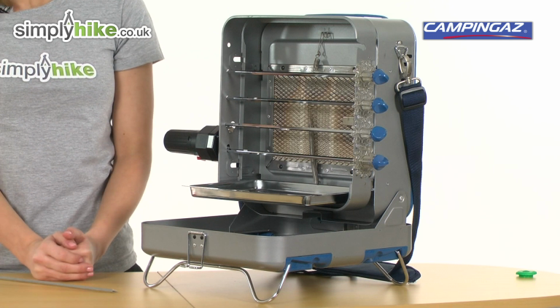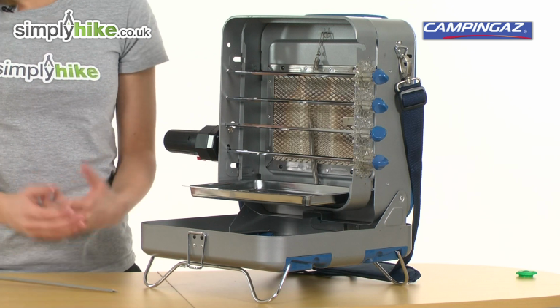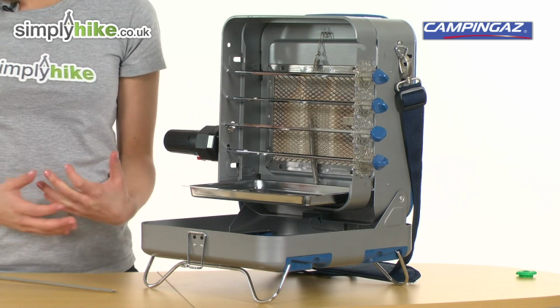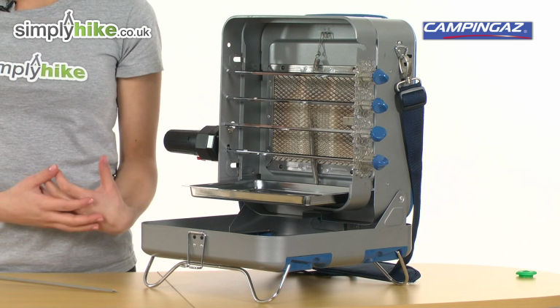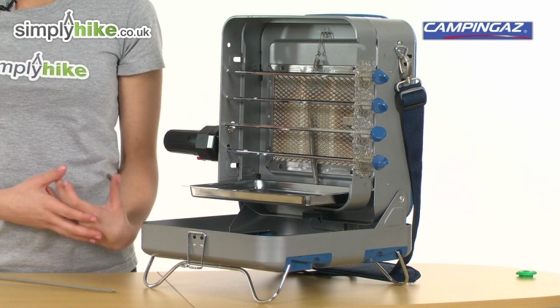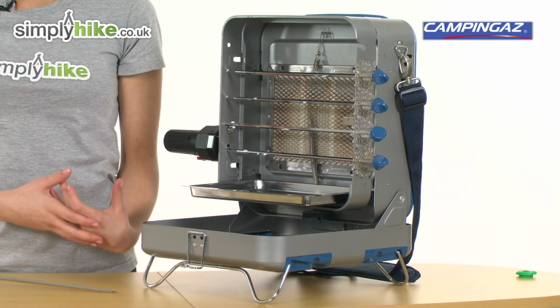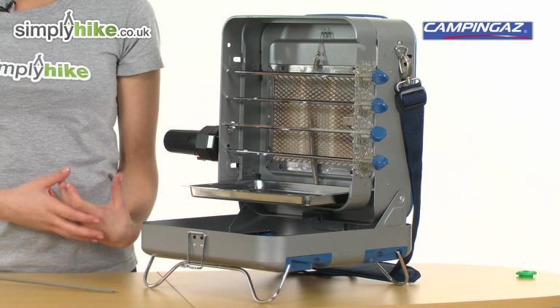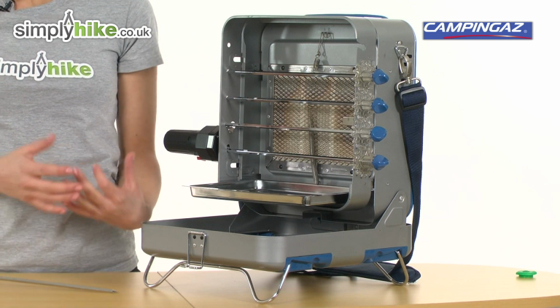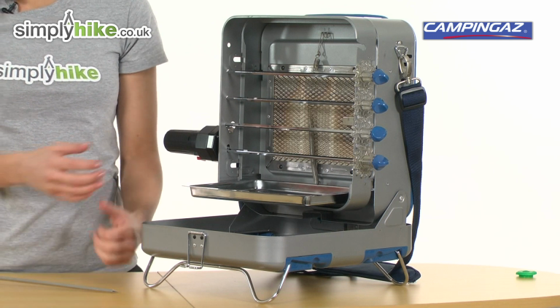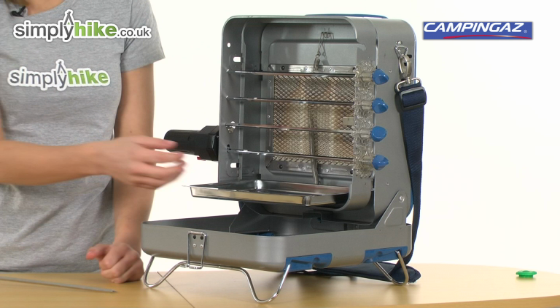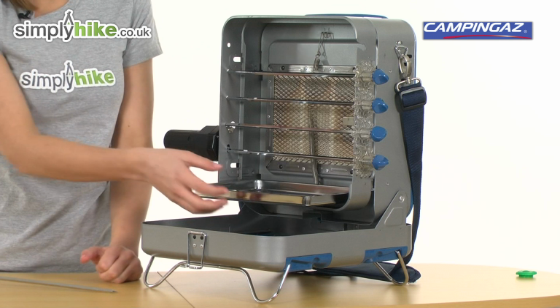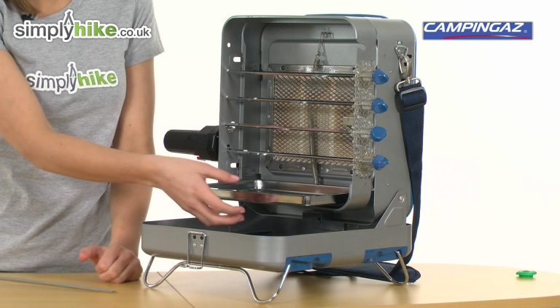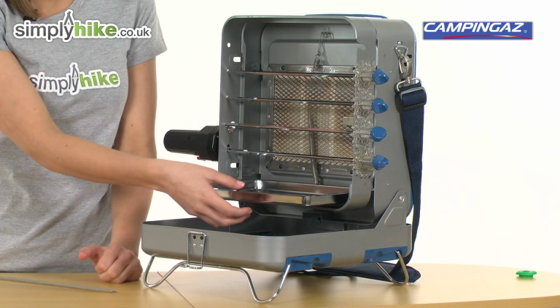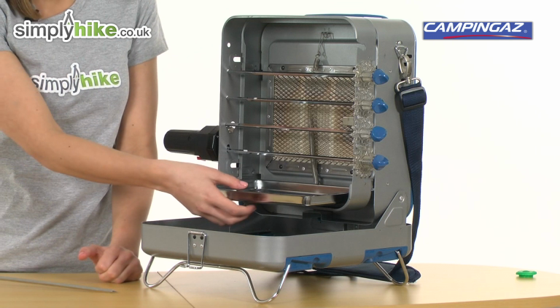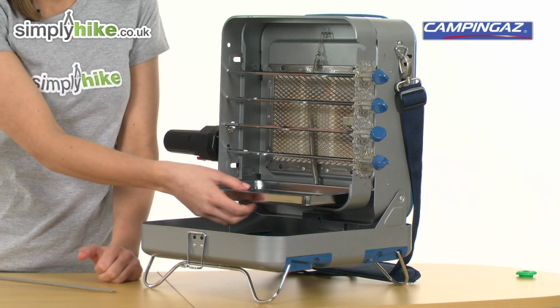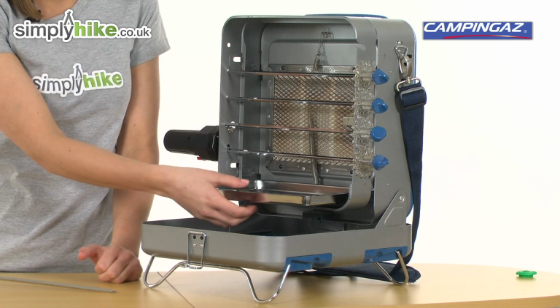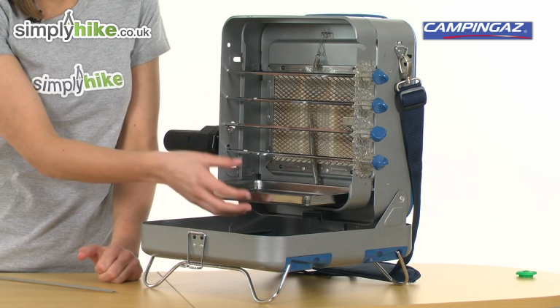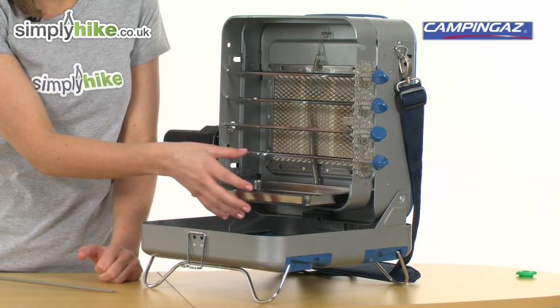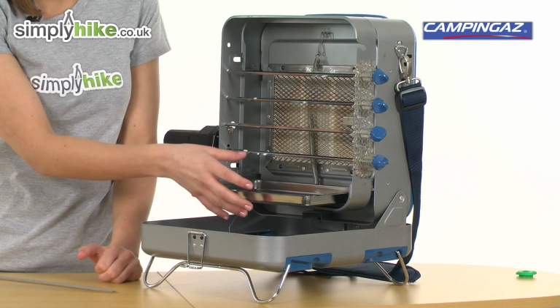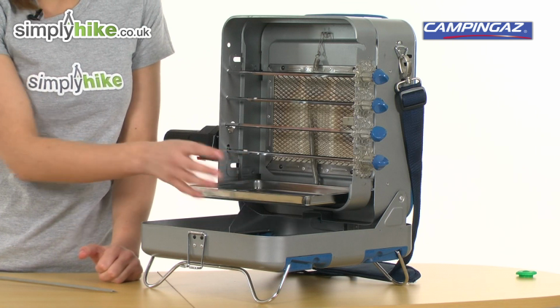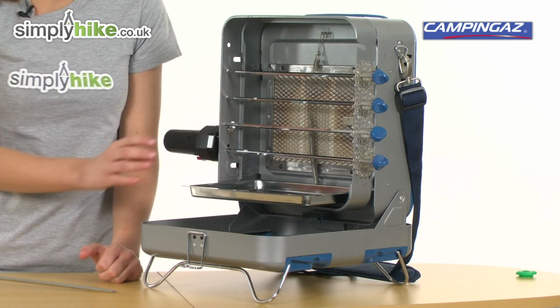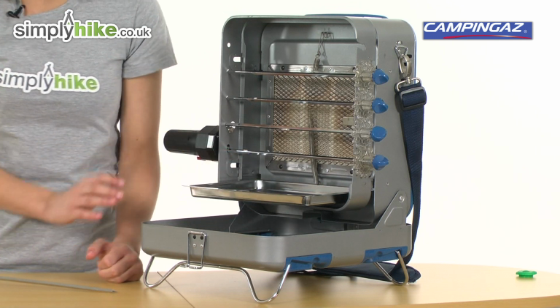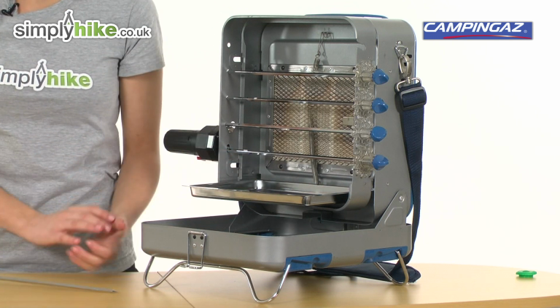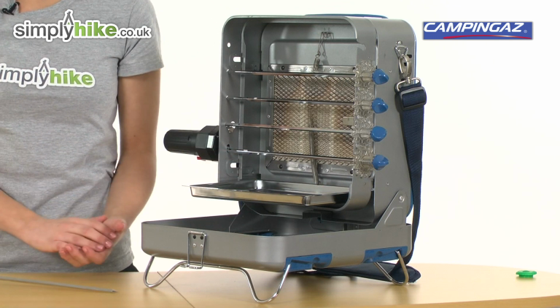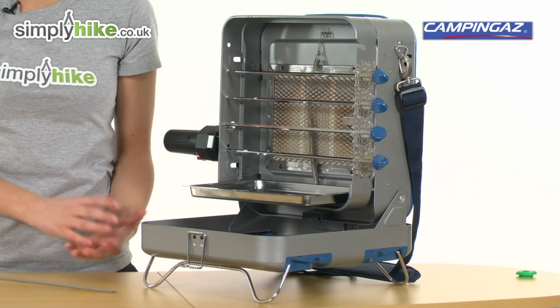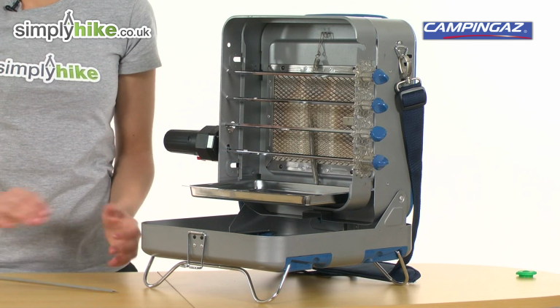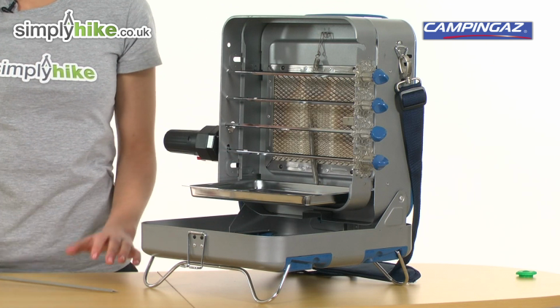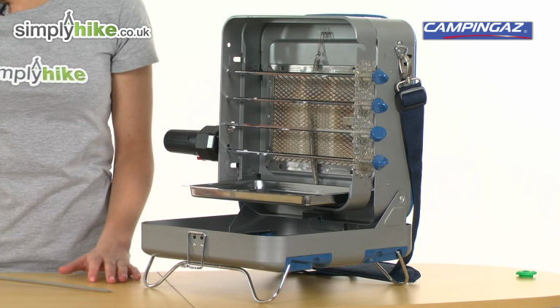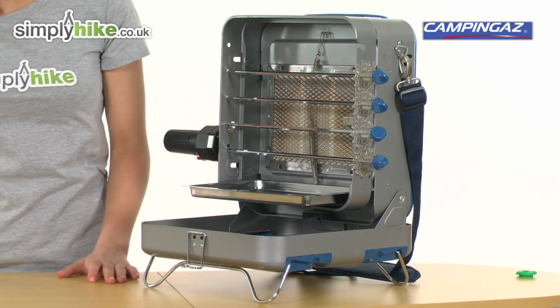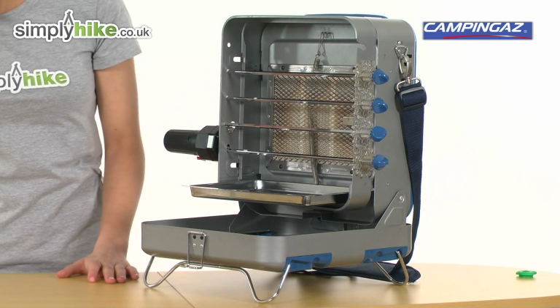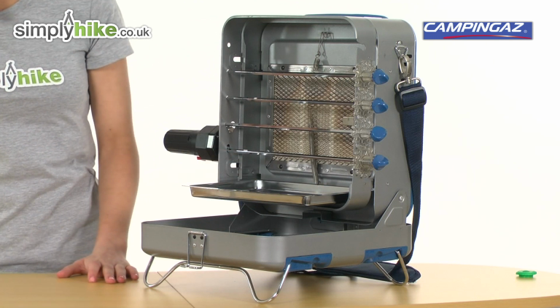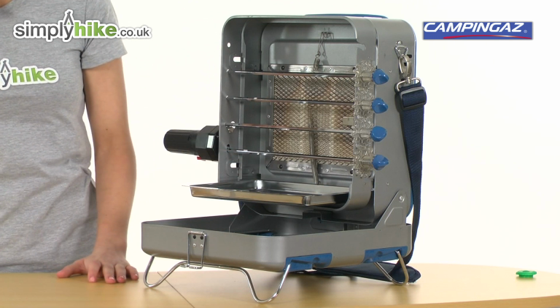It's very easy to clean and low maintenance, as you can simply remove the drip tray and clean it like that.